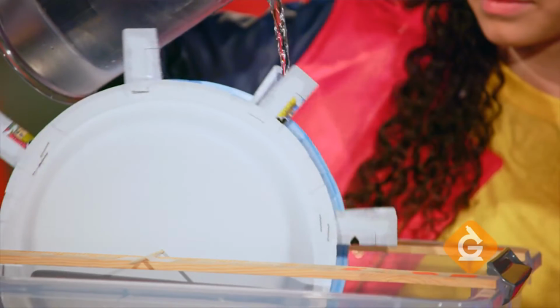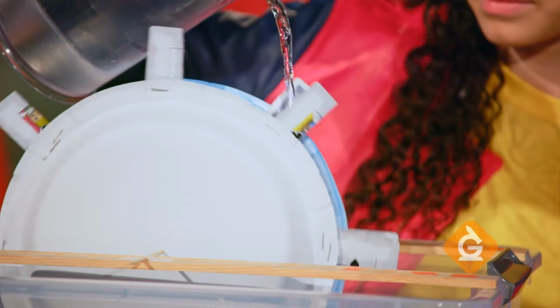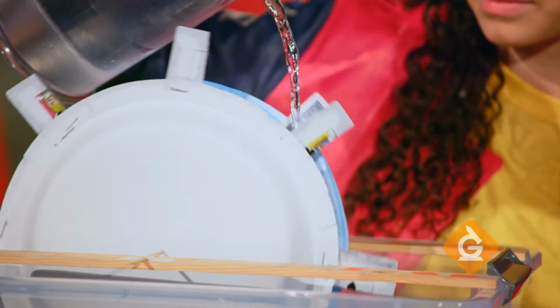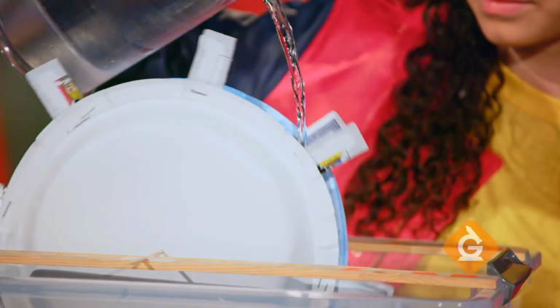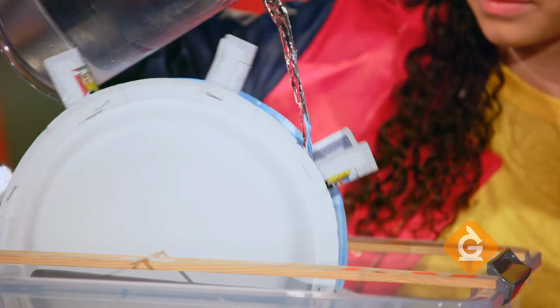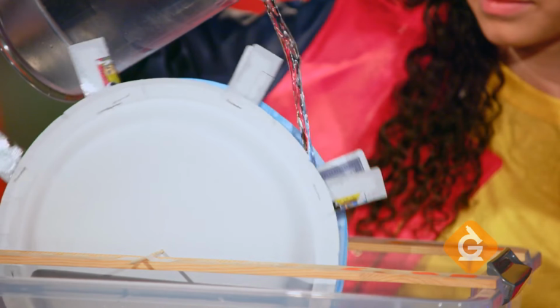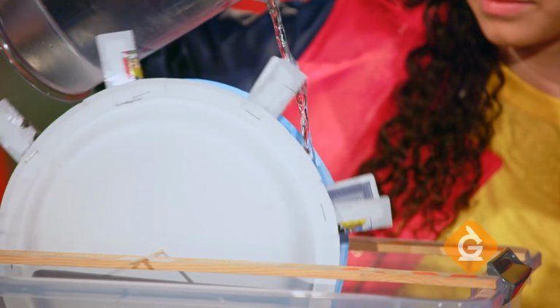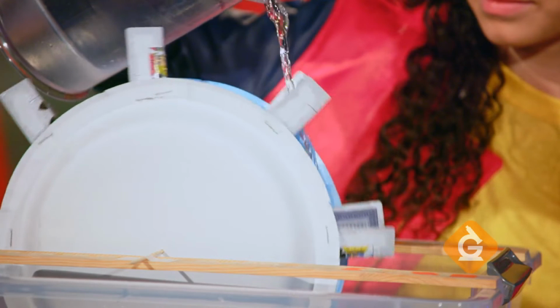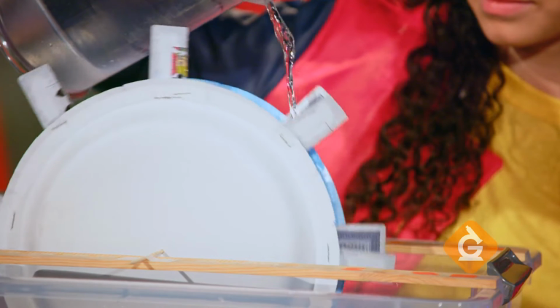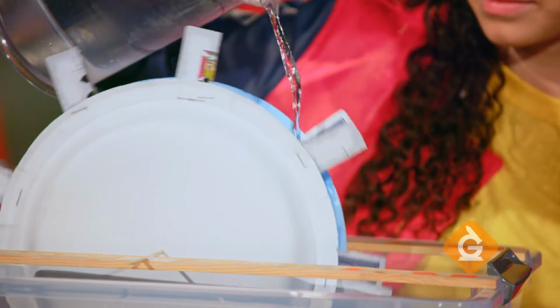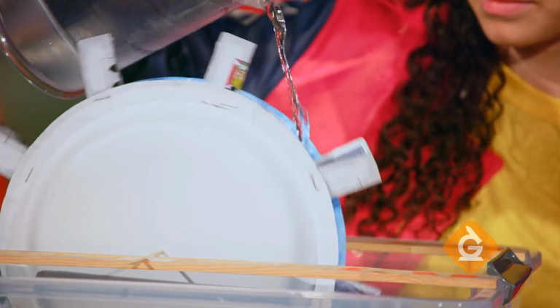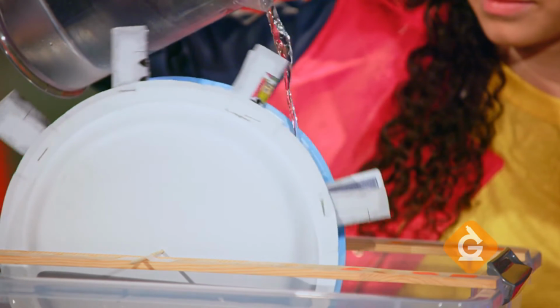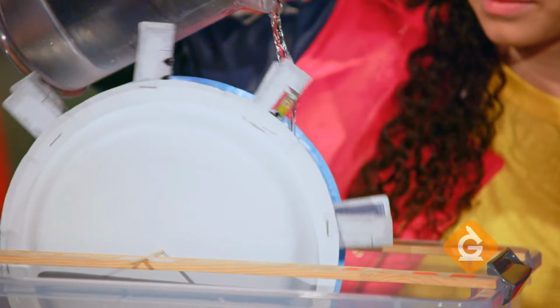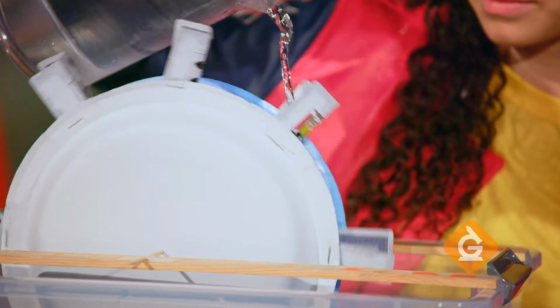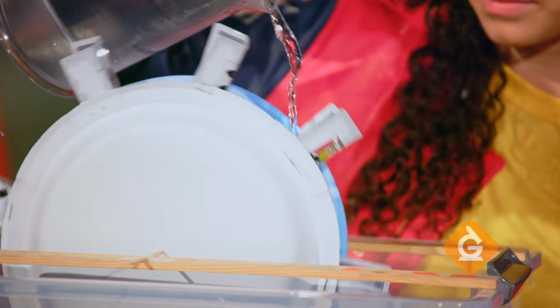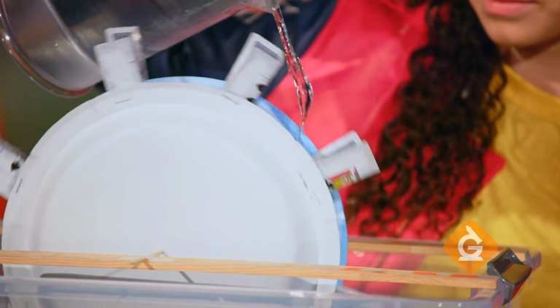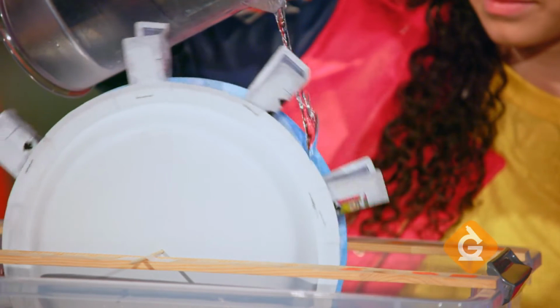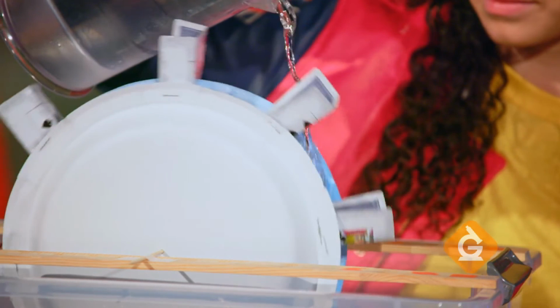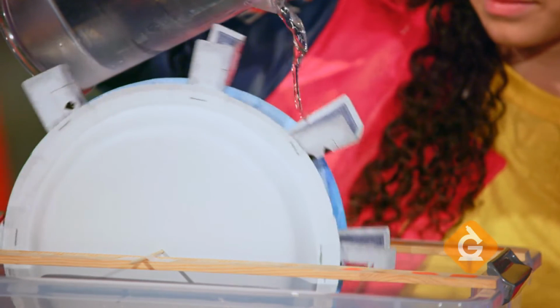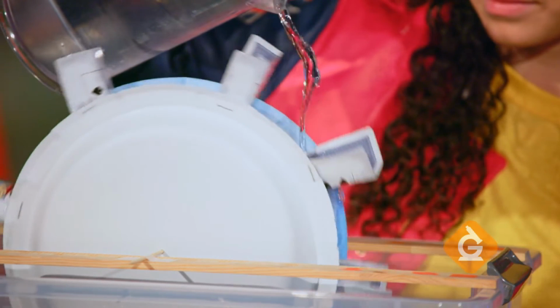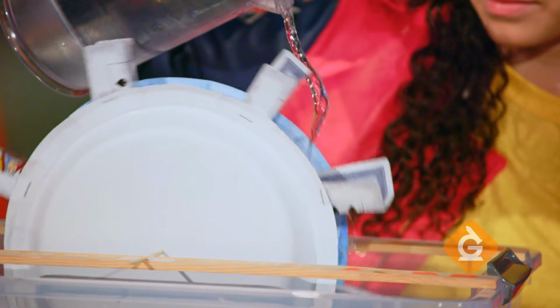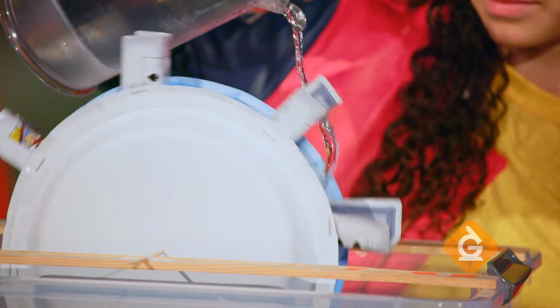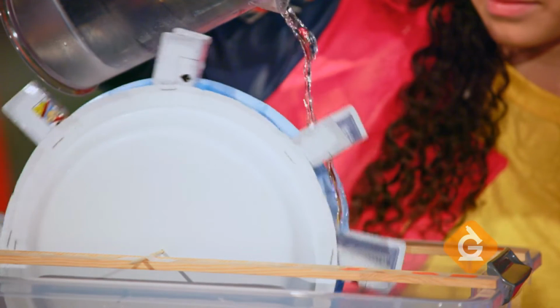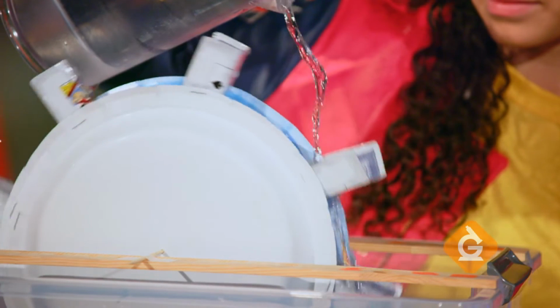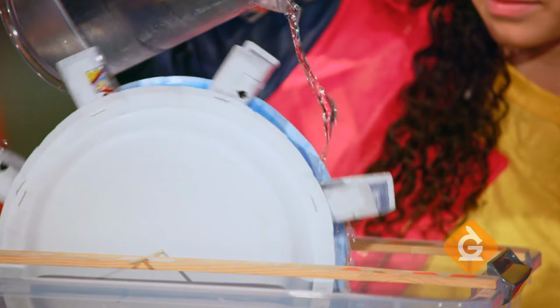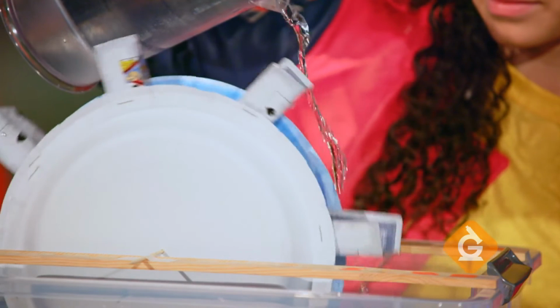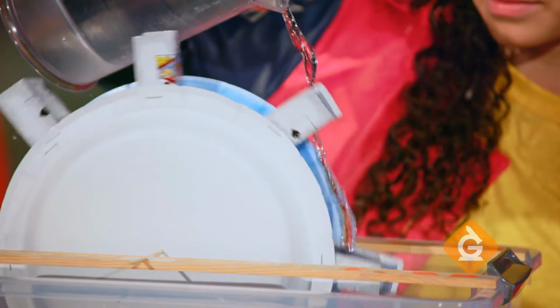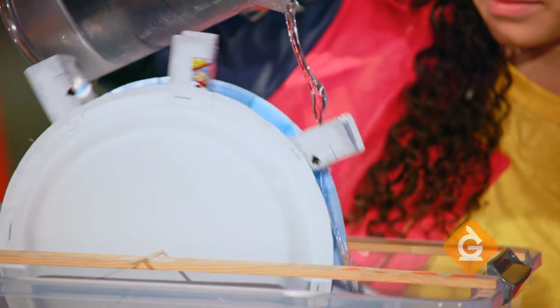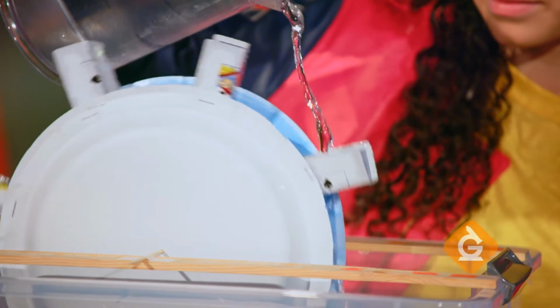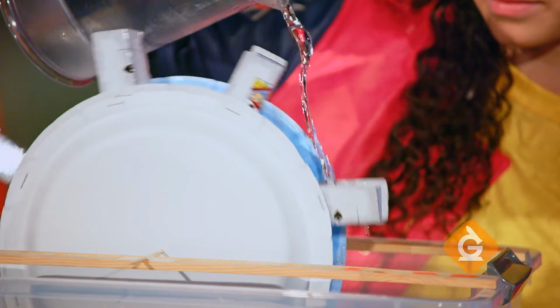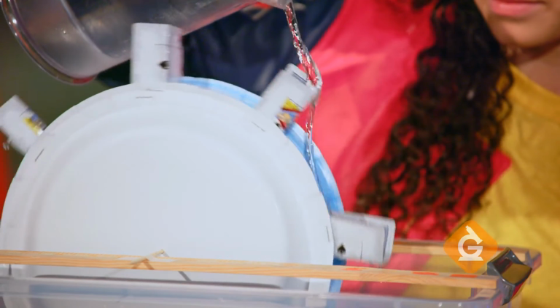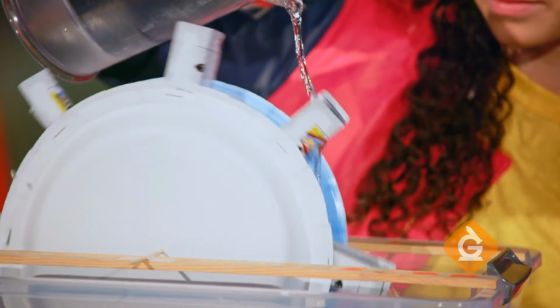Today, I'm going to show you how to make a really cool device that uses renewable energy. Let's make a water wheel.